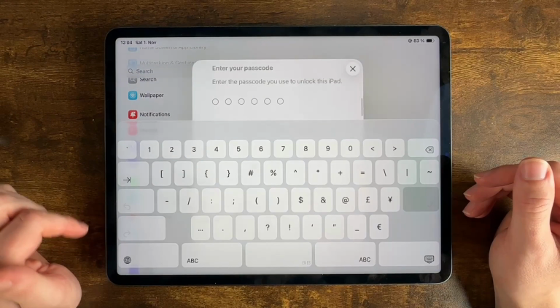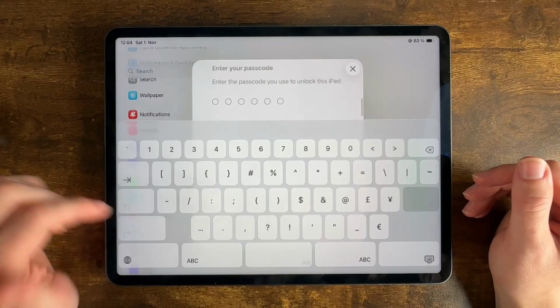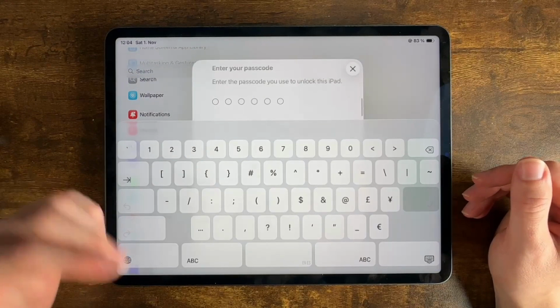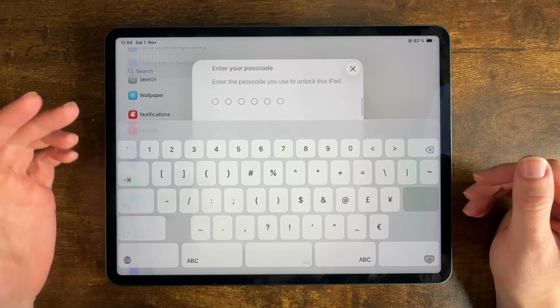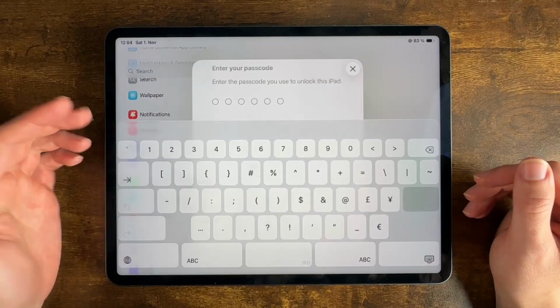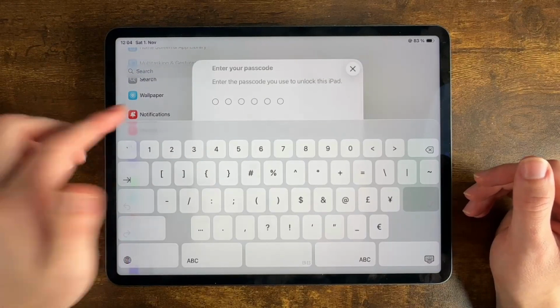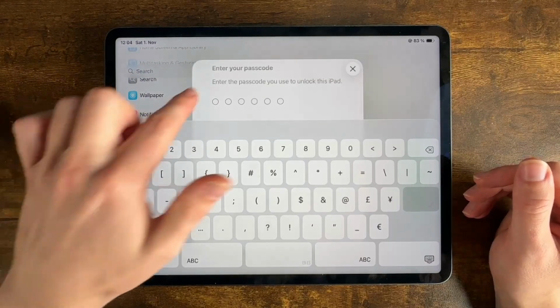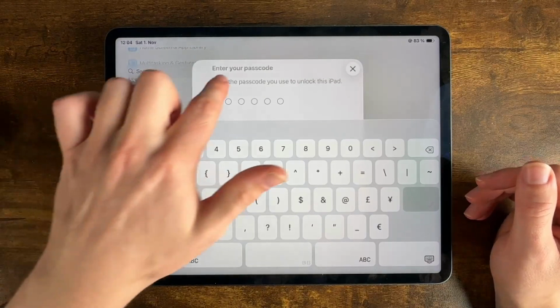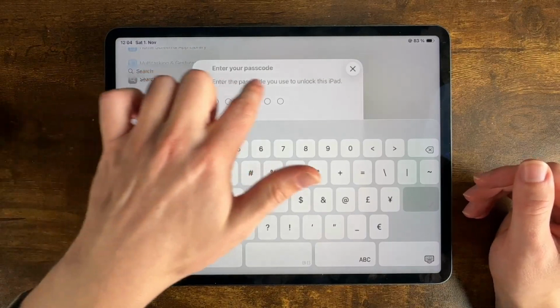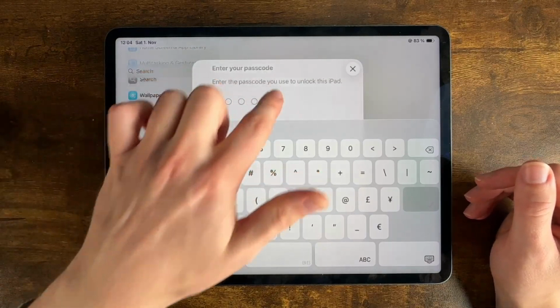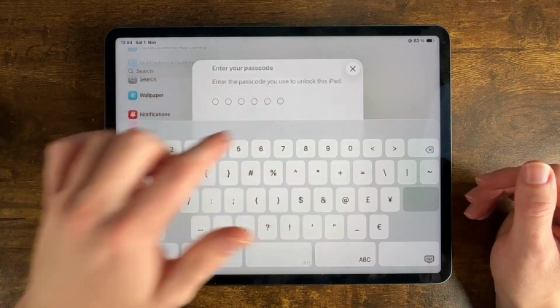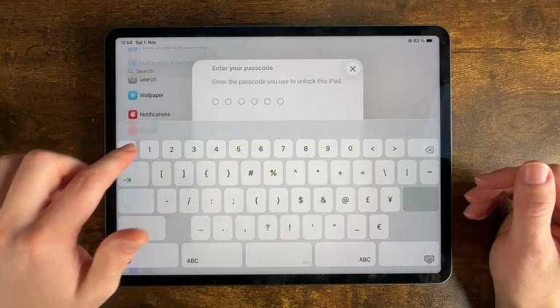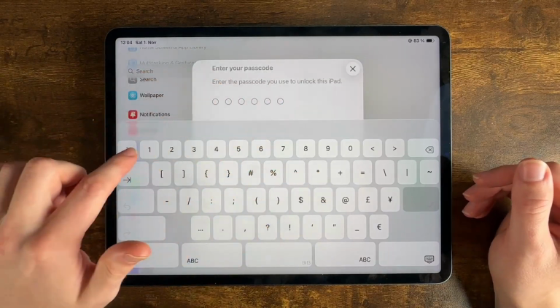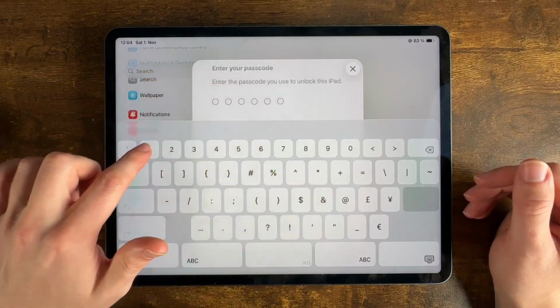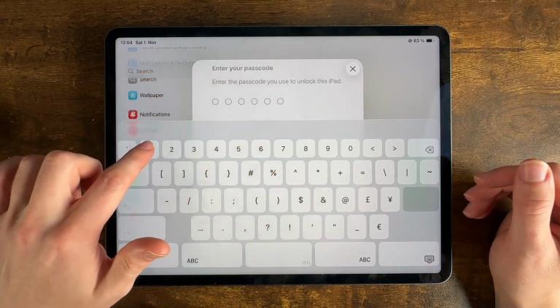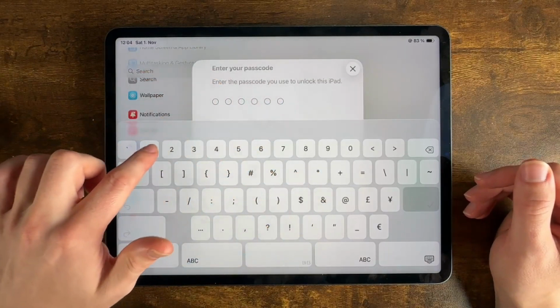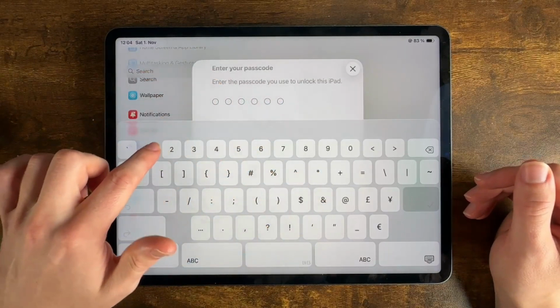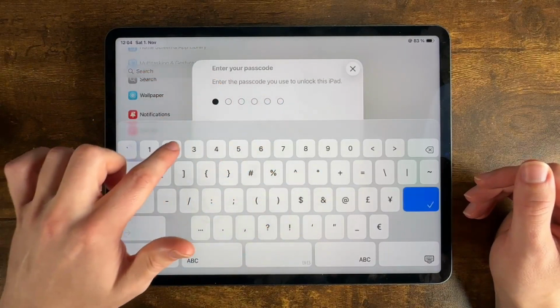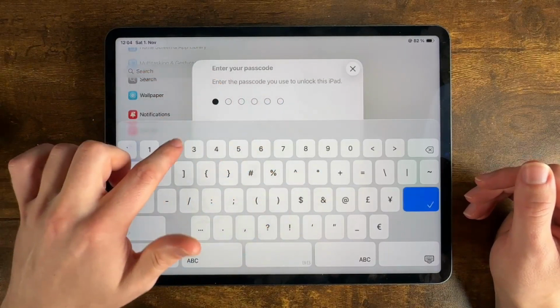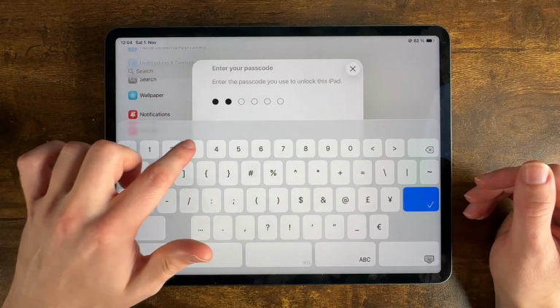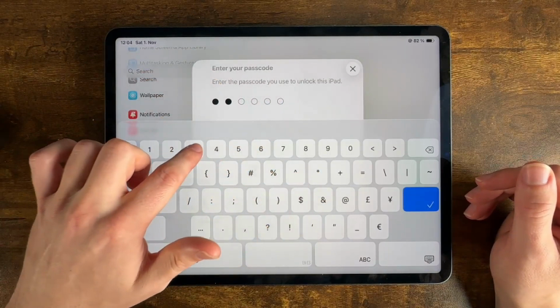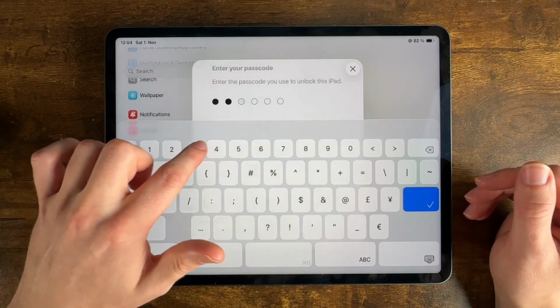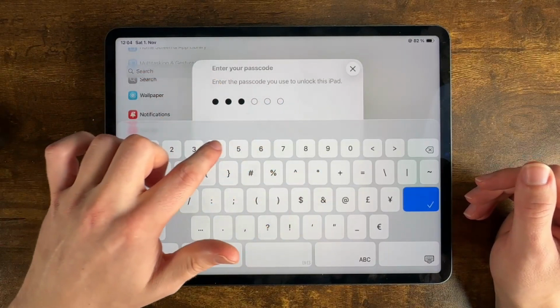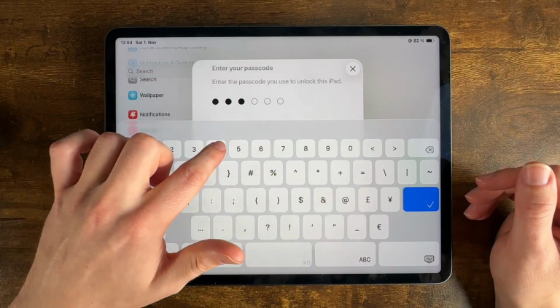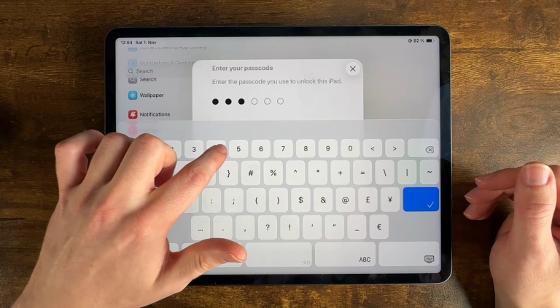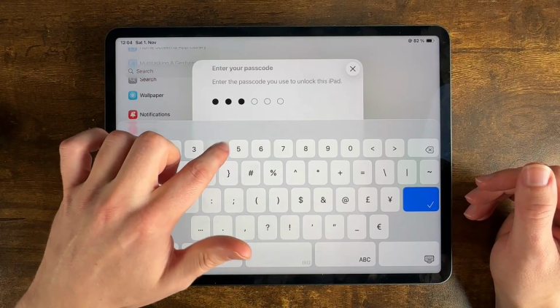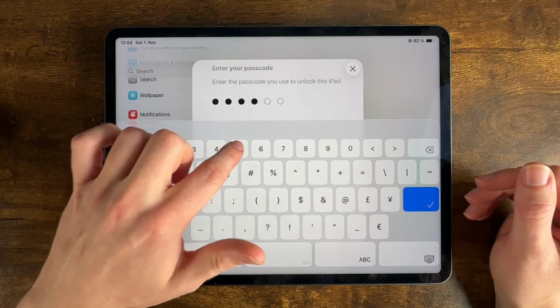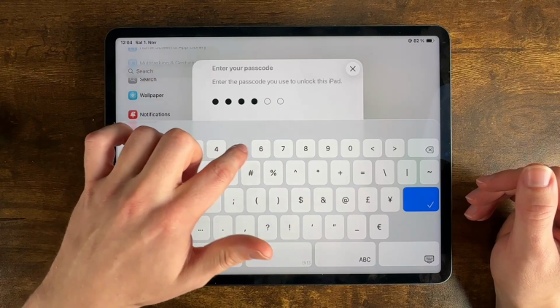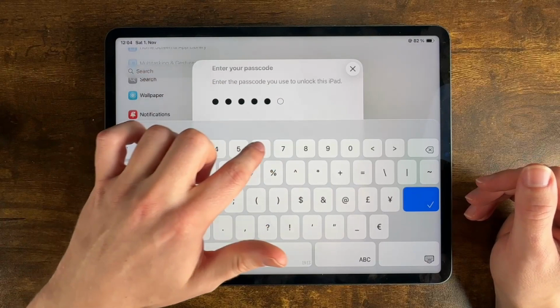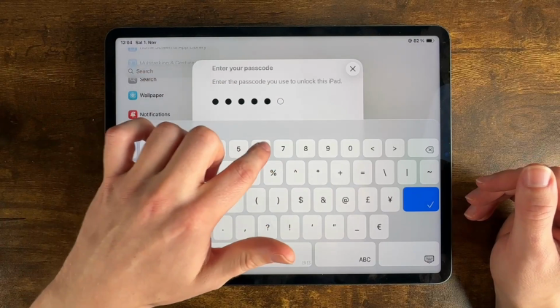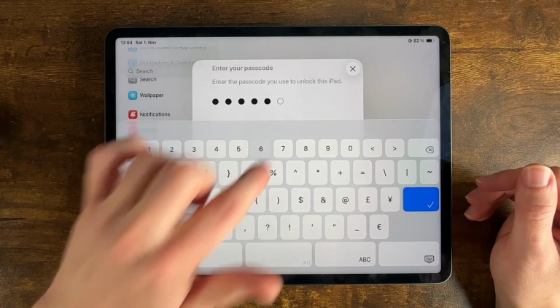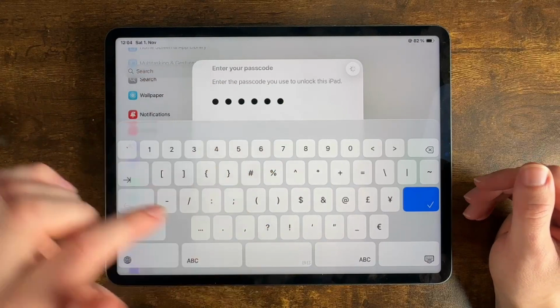It will prompt us to enter our passcode, which is one, two, three, four, five, six.